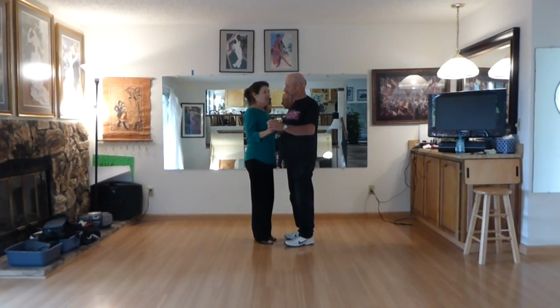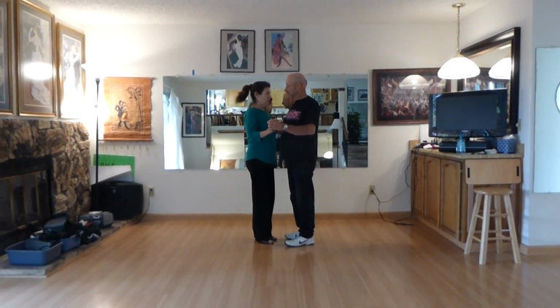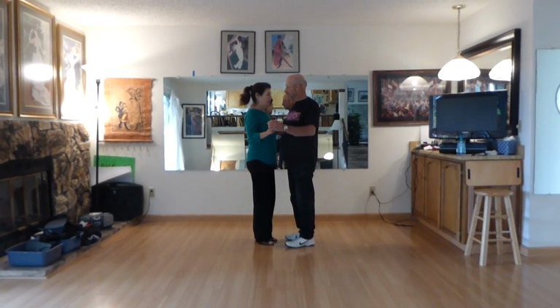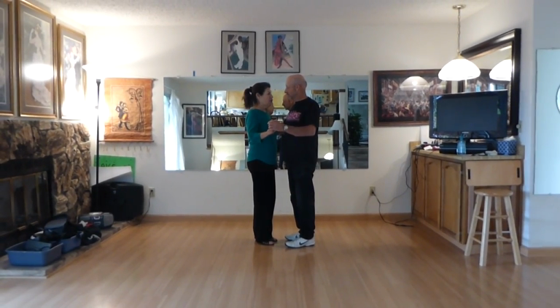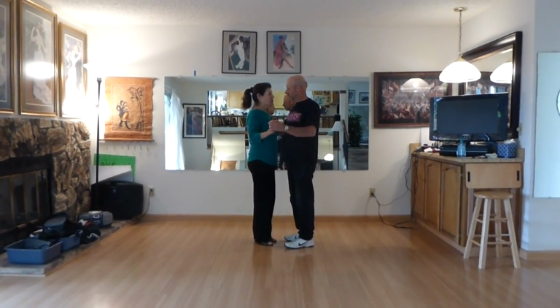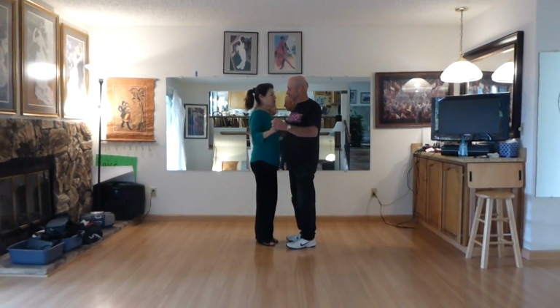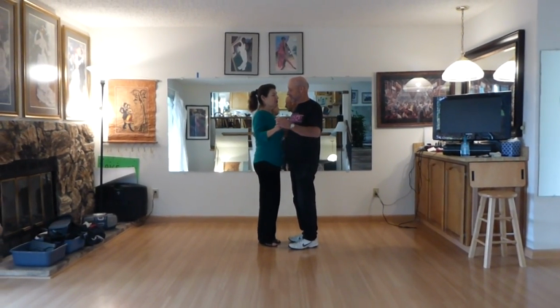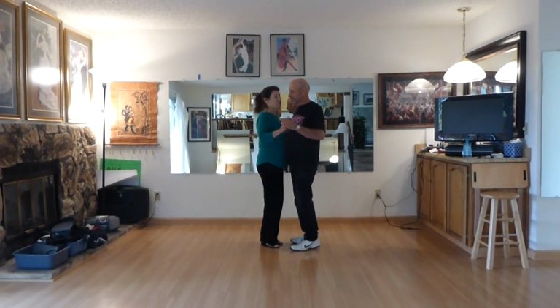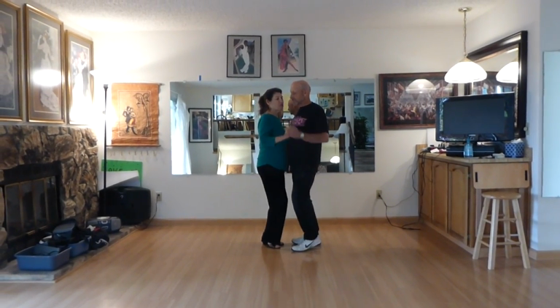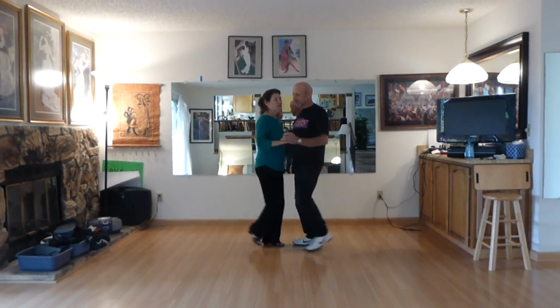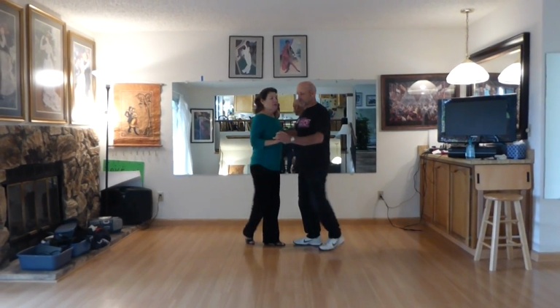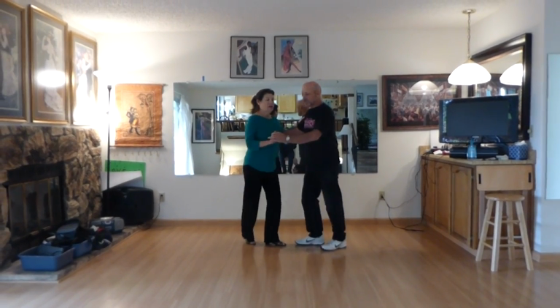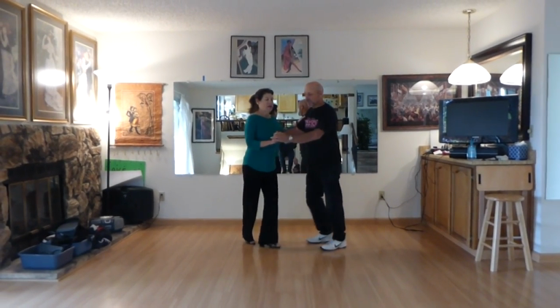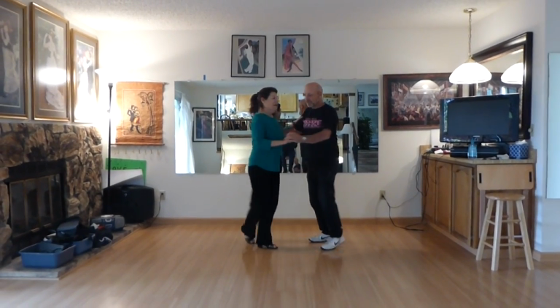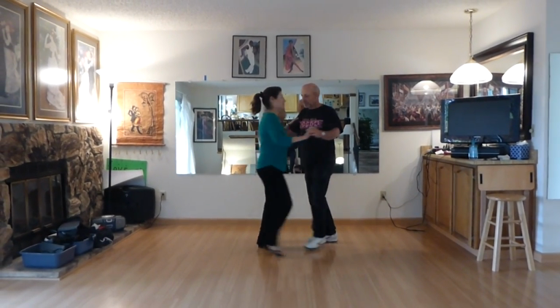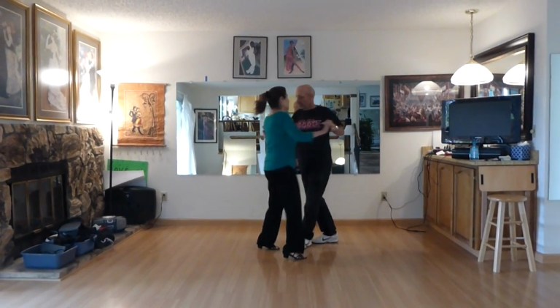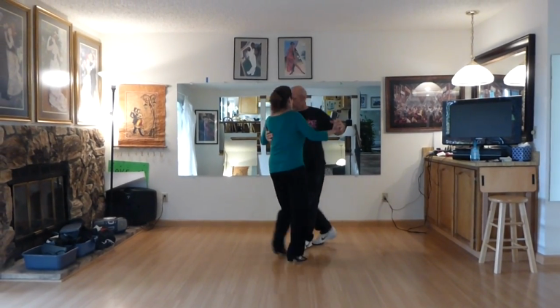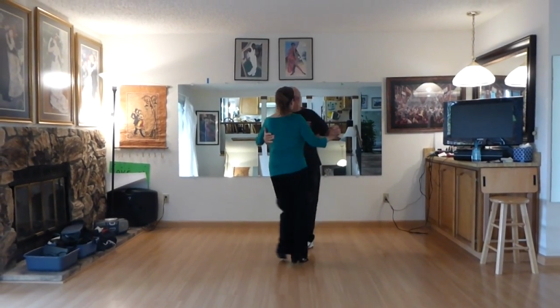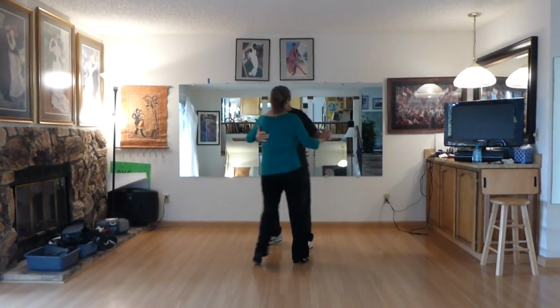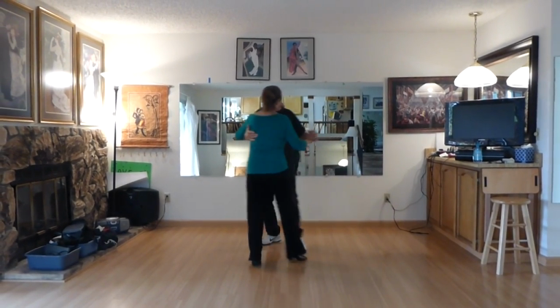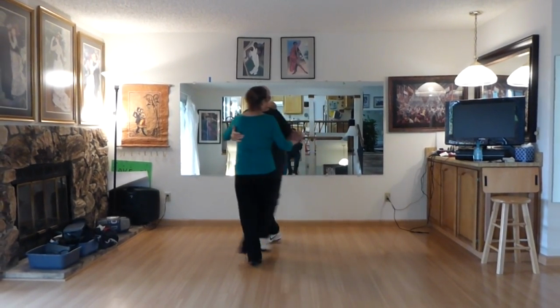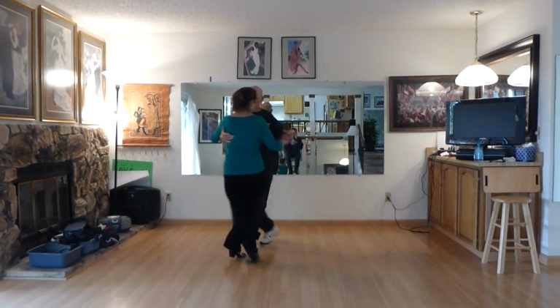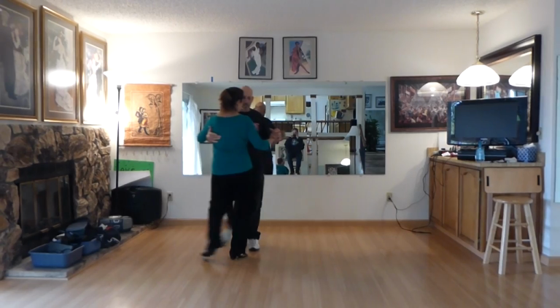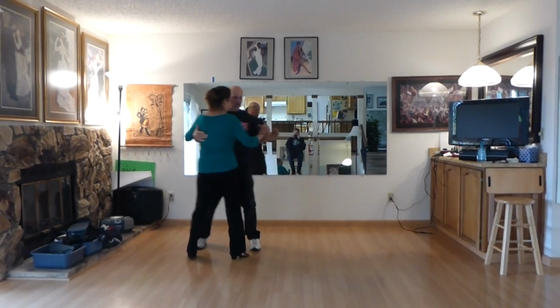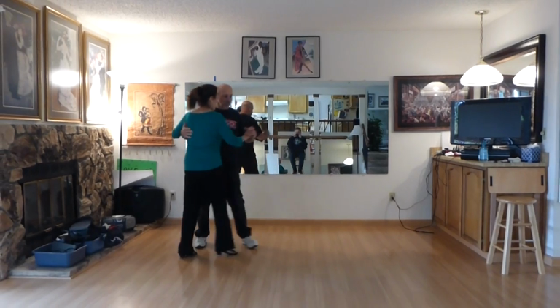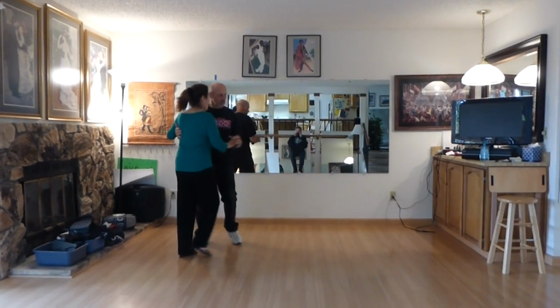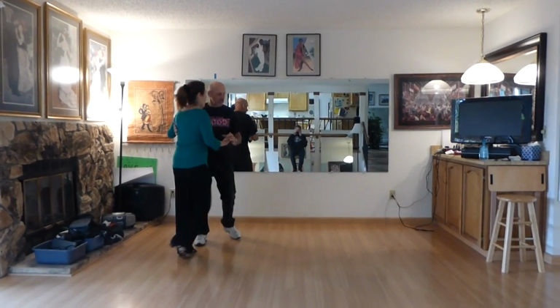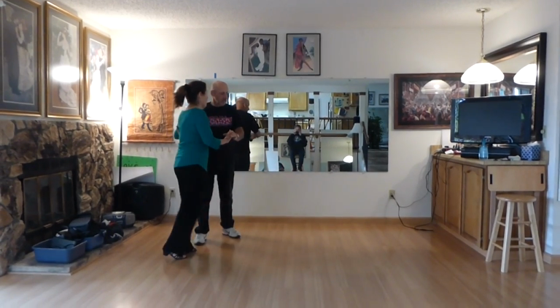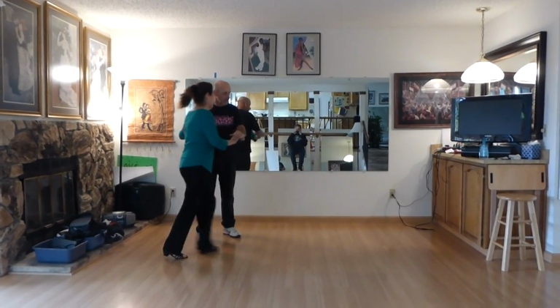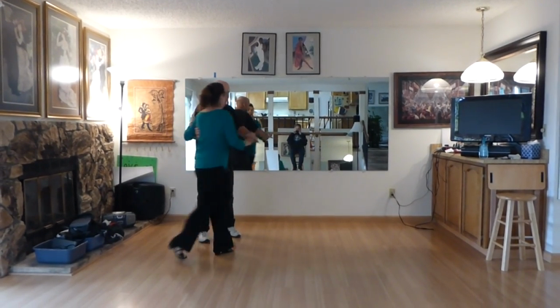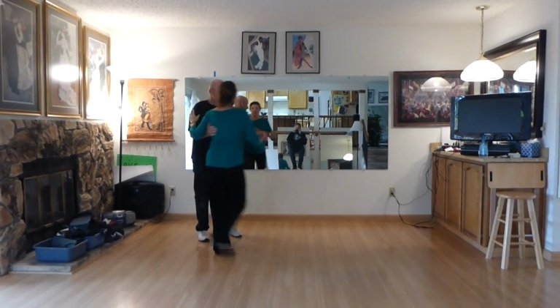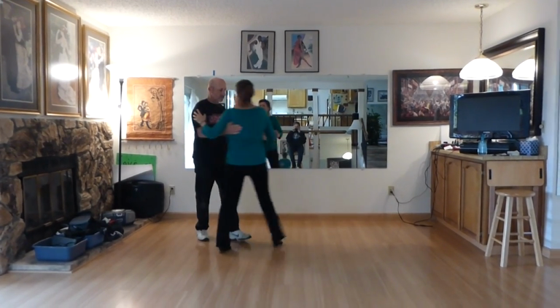Ready? Here we go. Two left turns. Two, three, and four. One, and two.